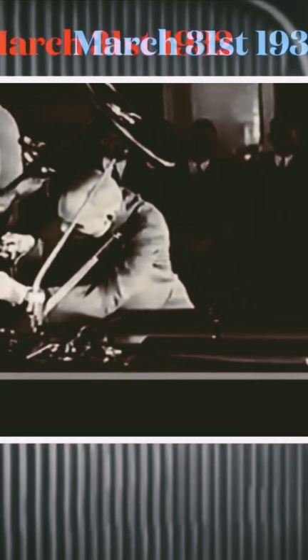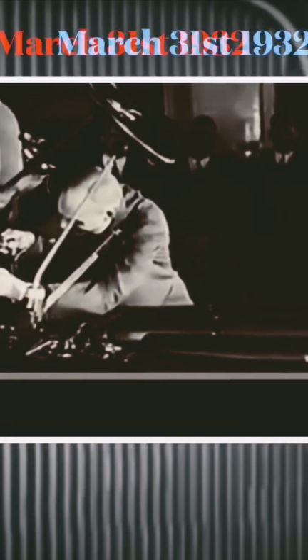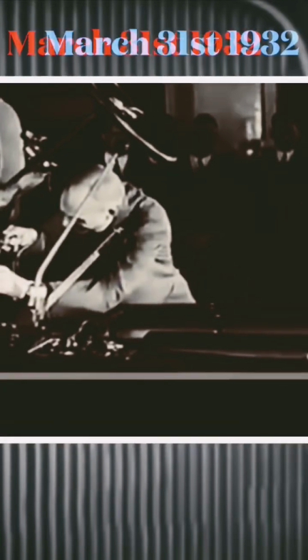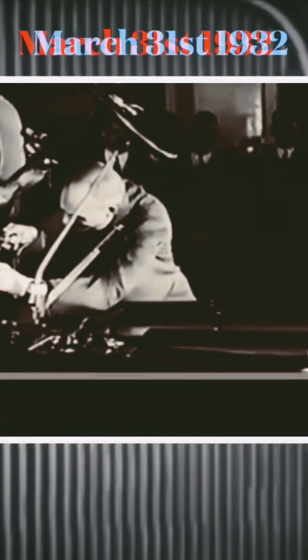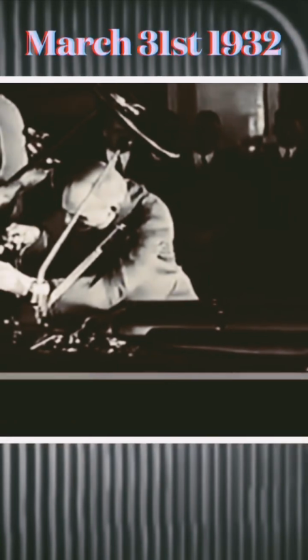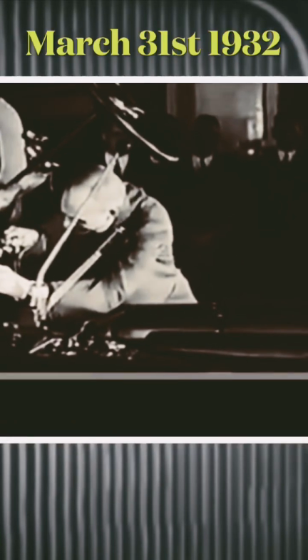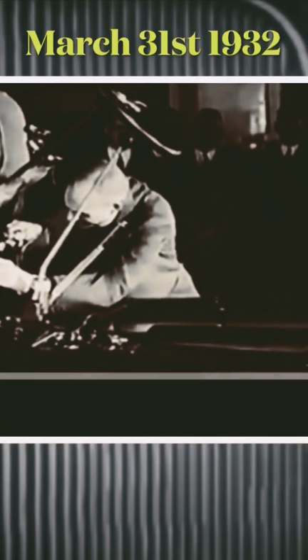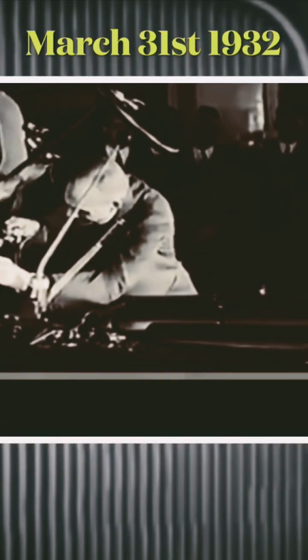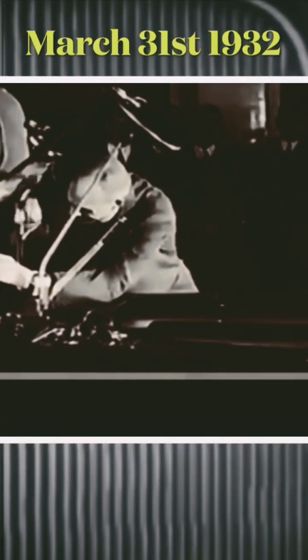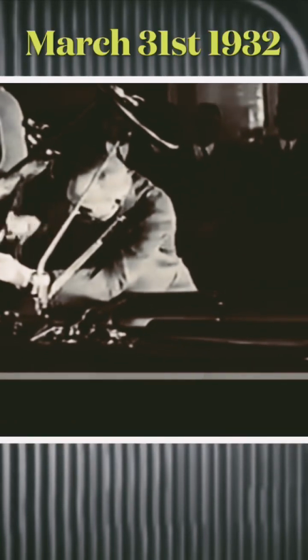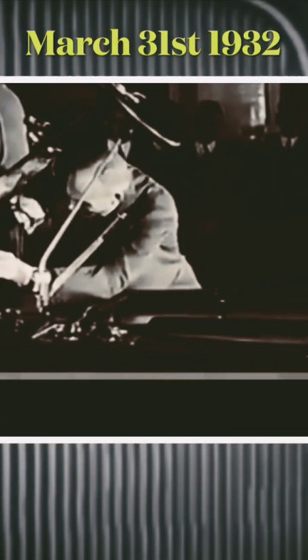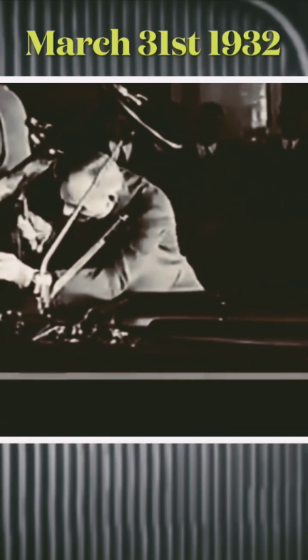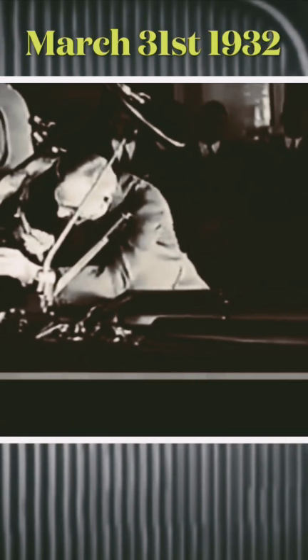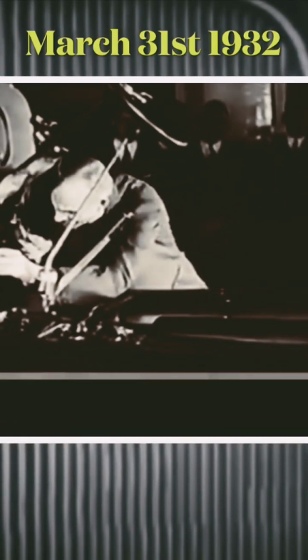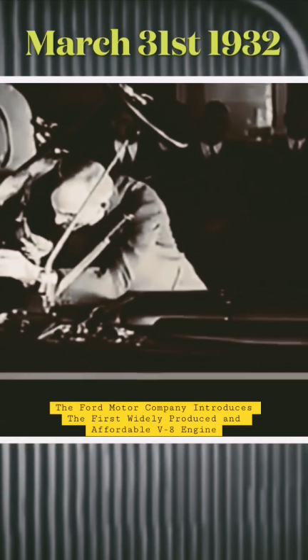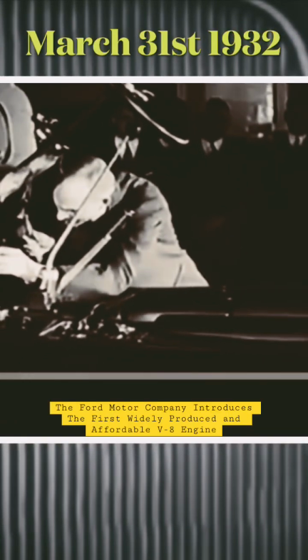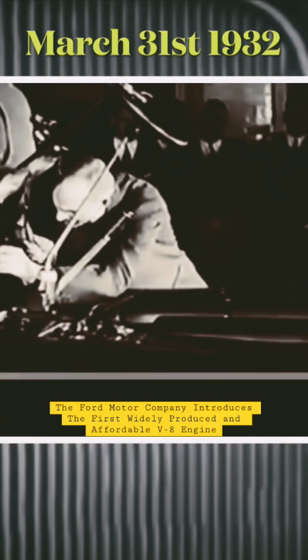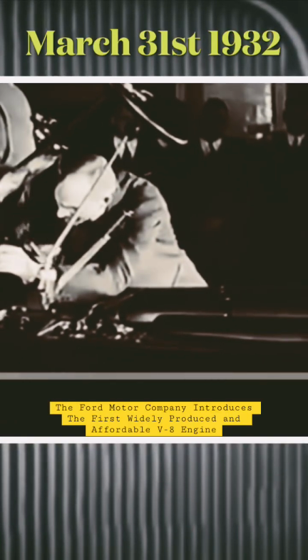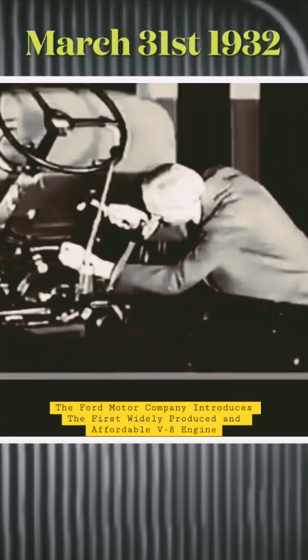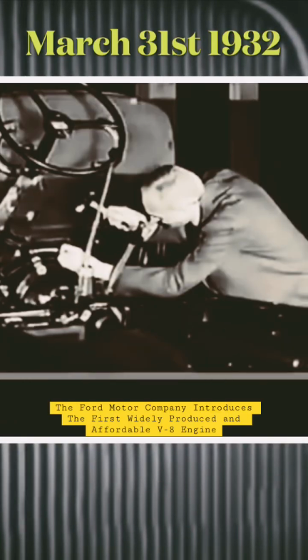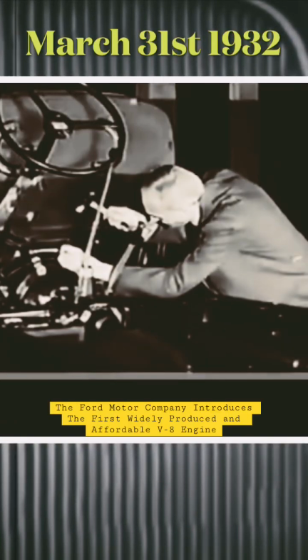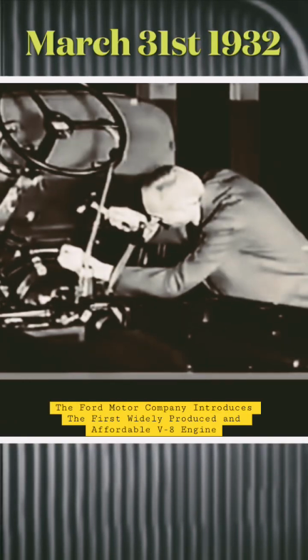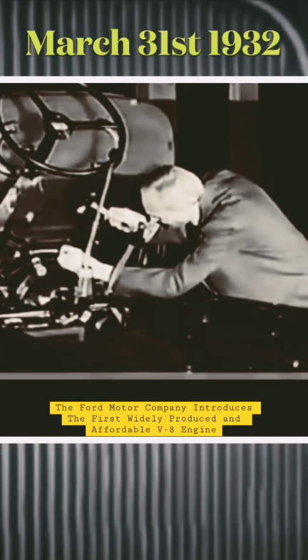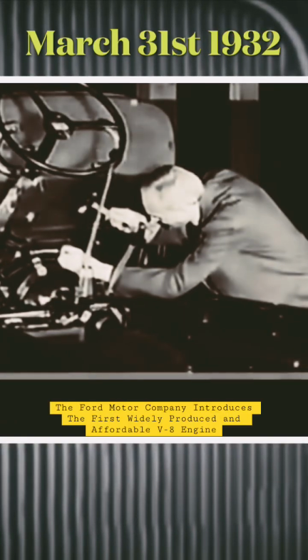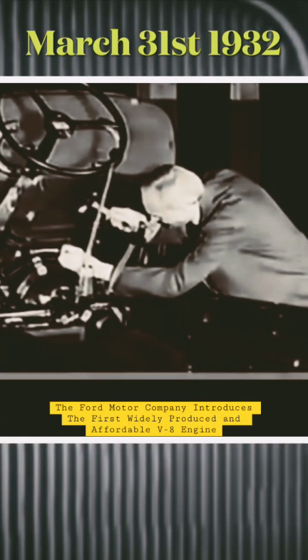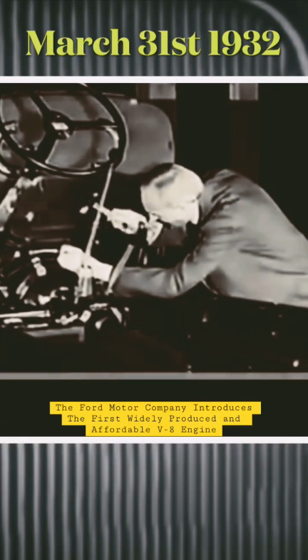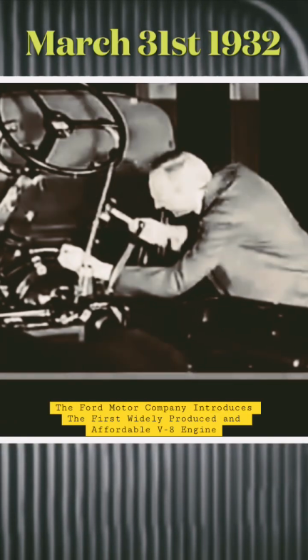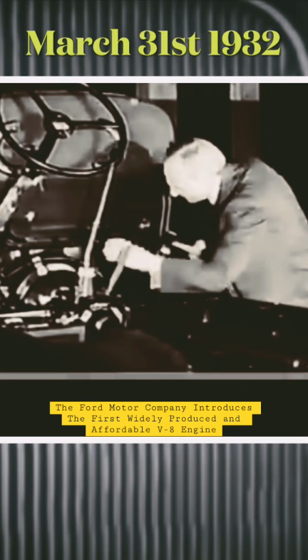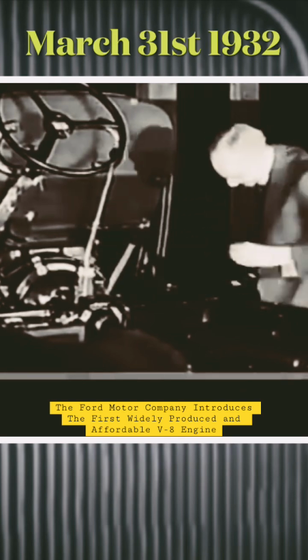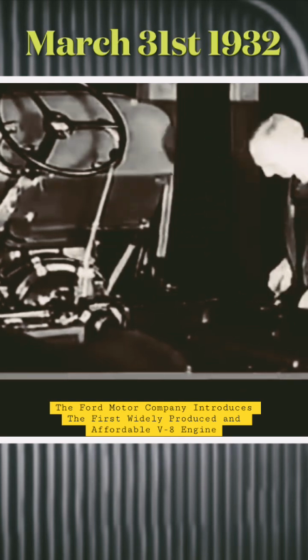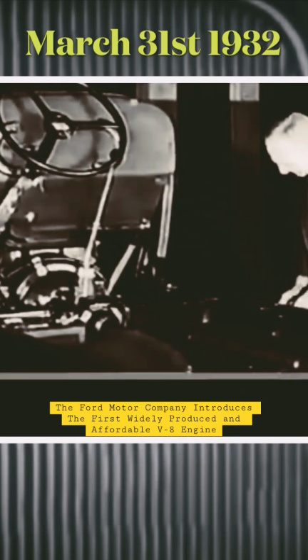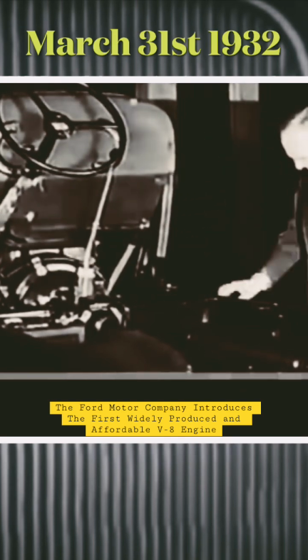Down goes the hammer, and he has stamped number one on the first production V8 engine.